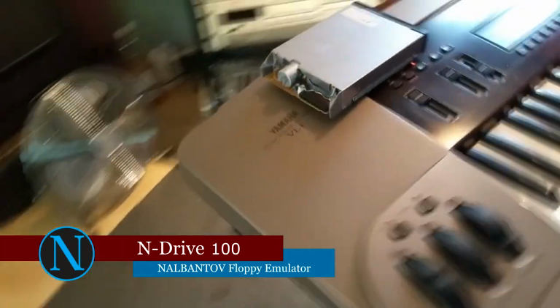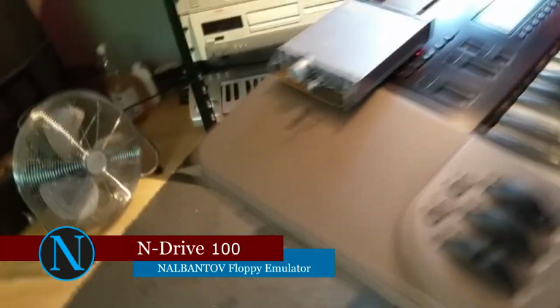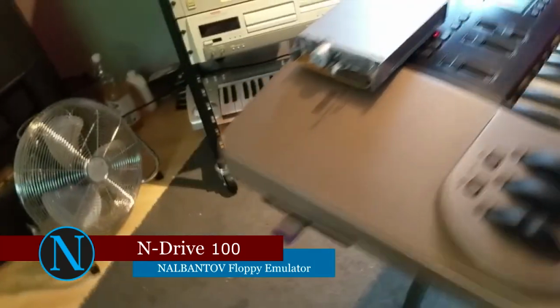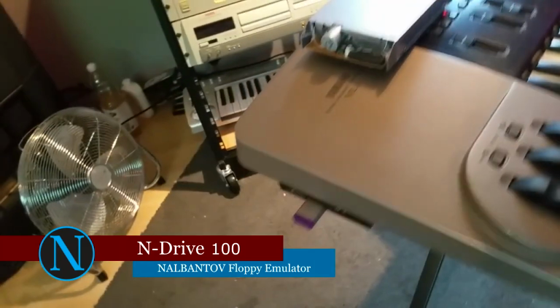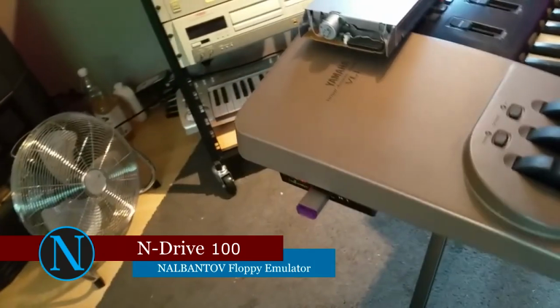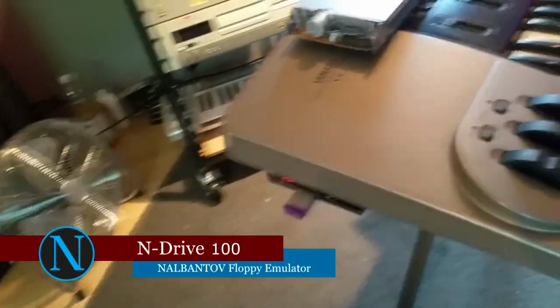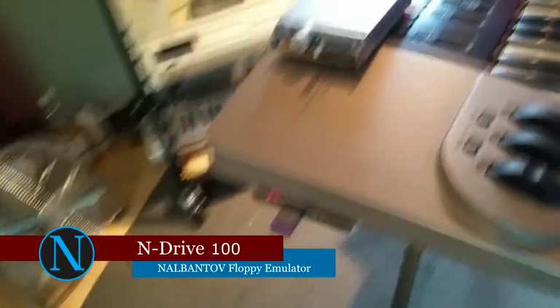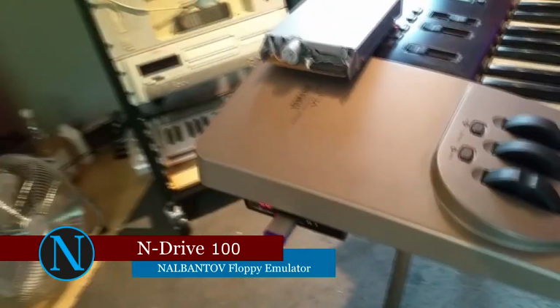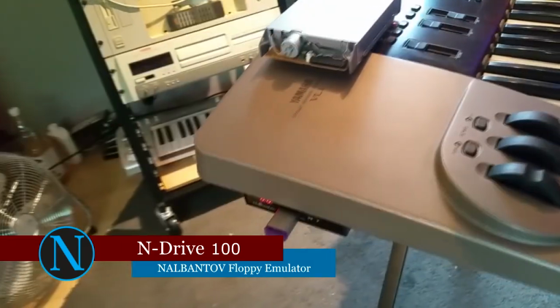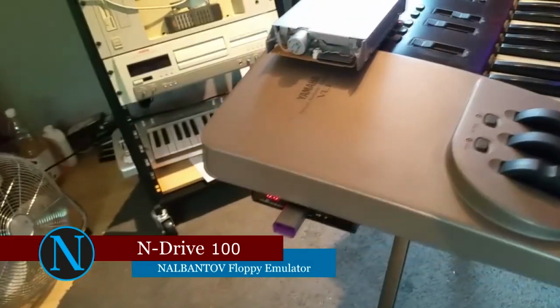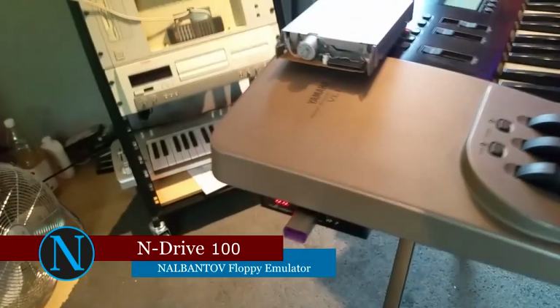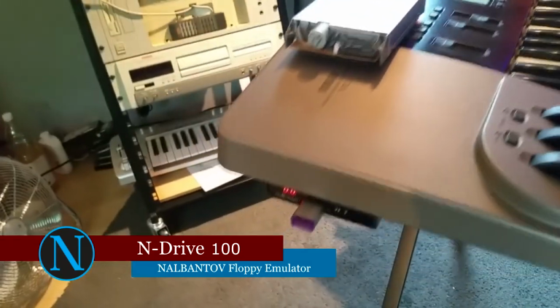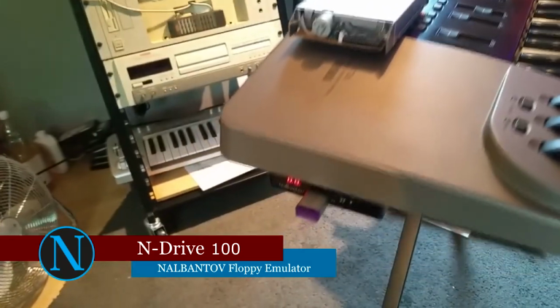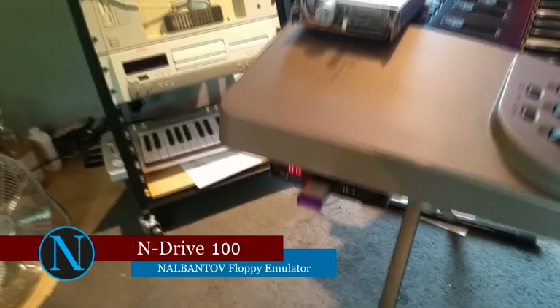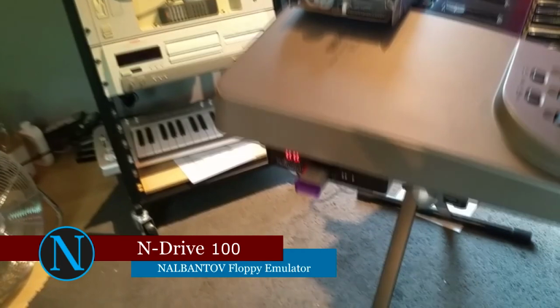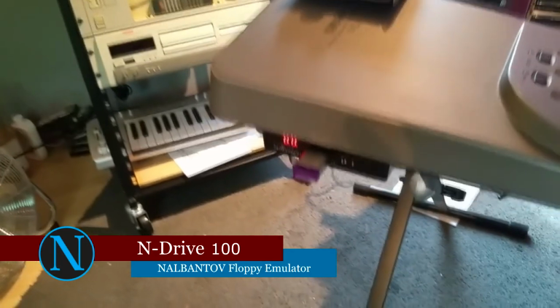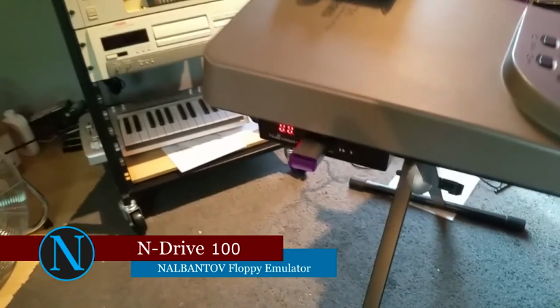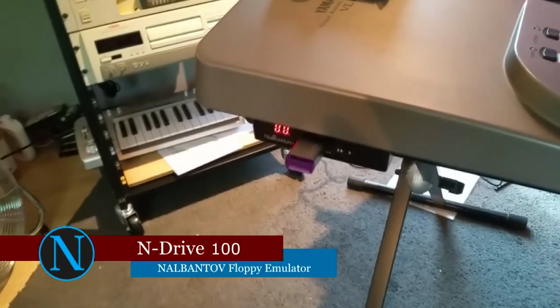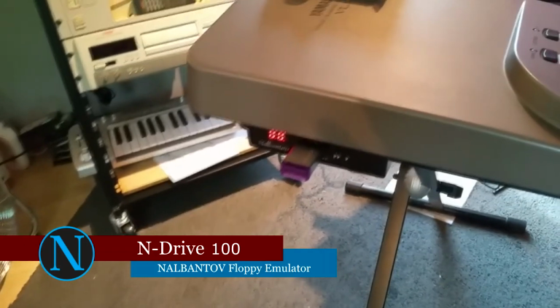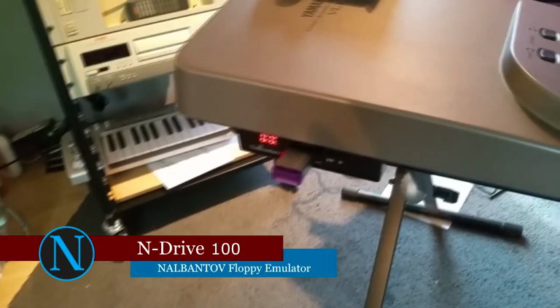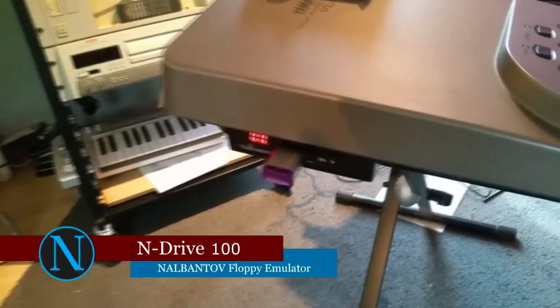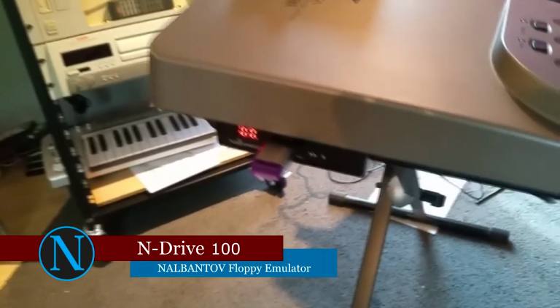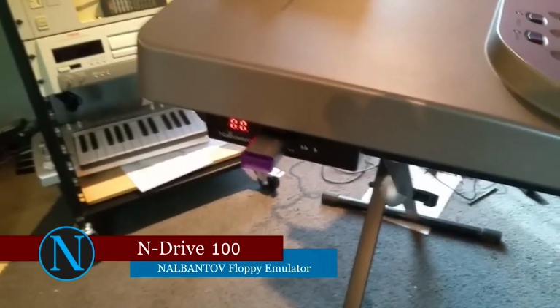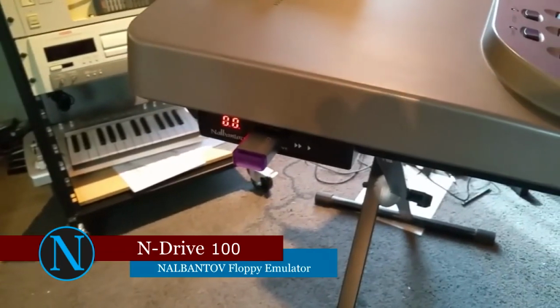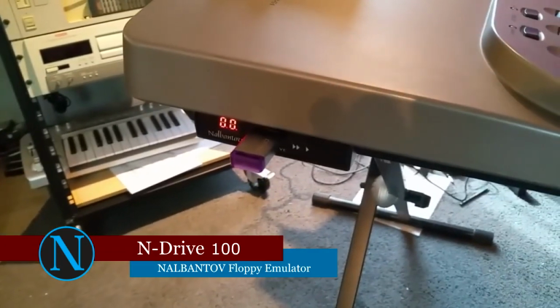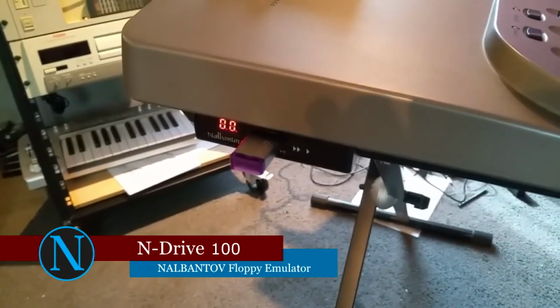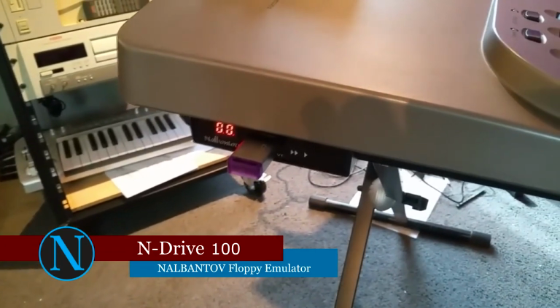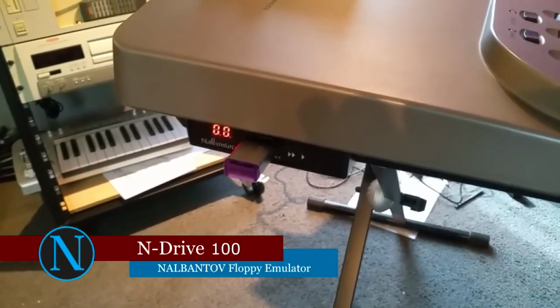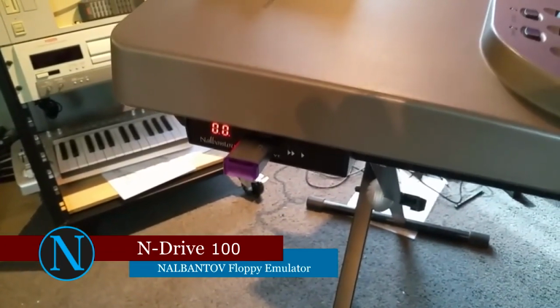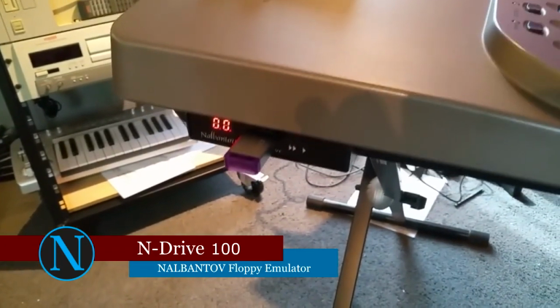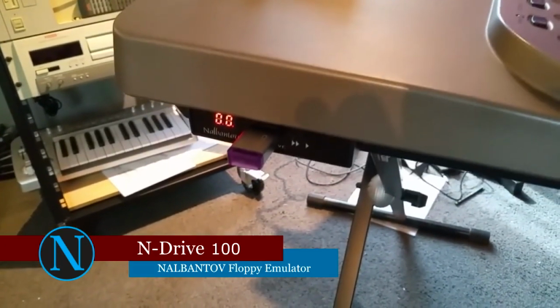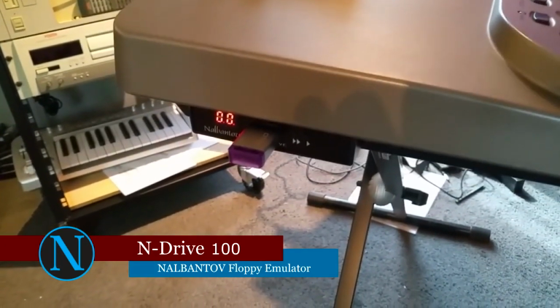That way, you can easily replace your old floppy drive without any additional changes.